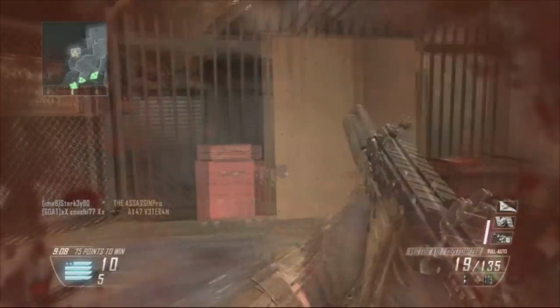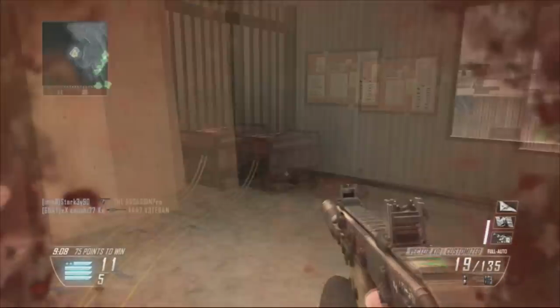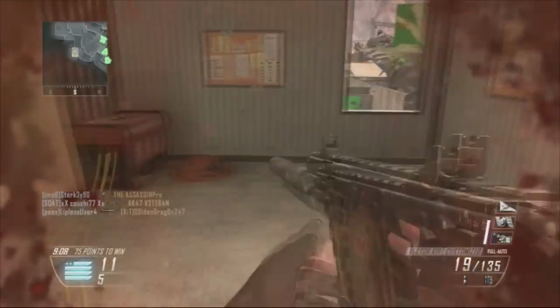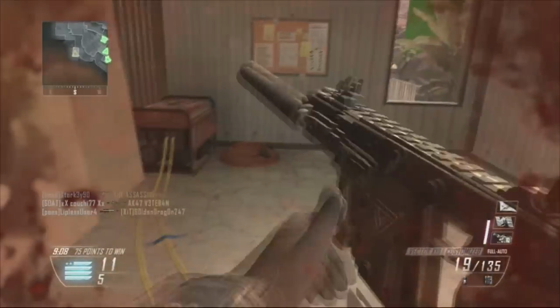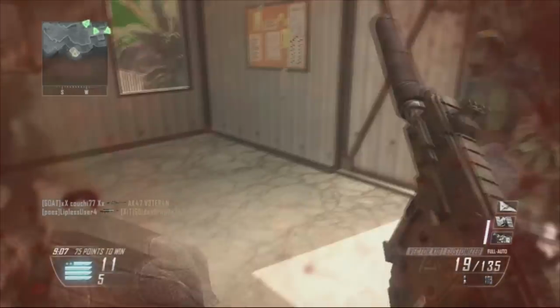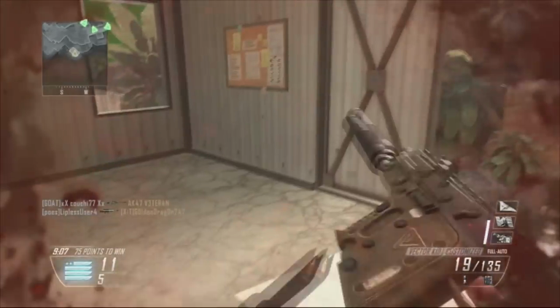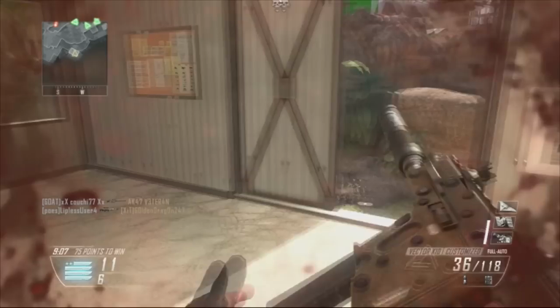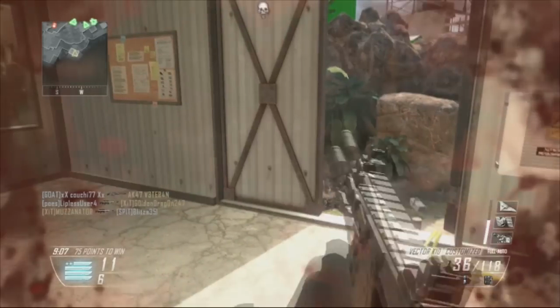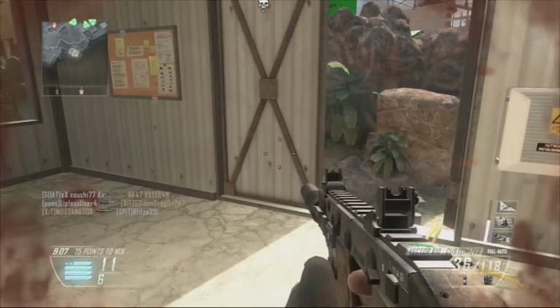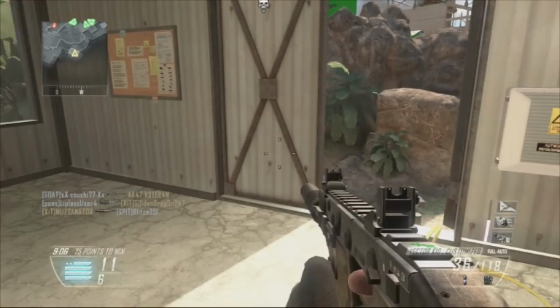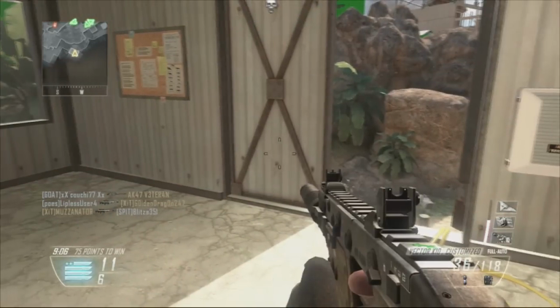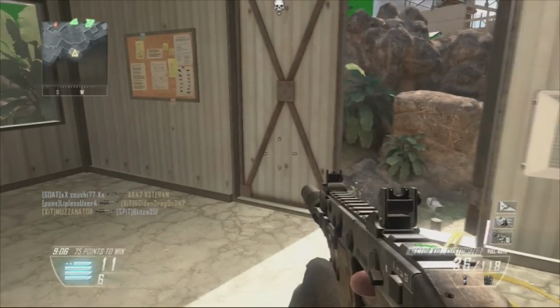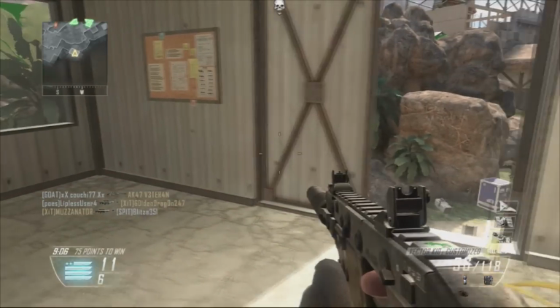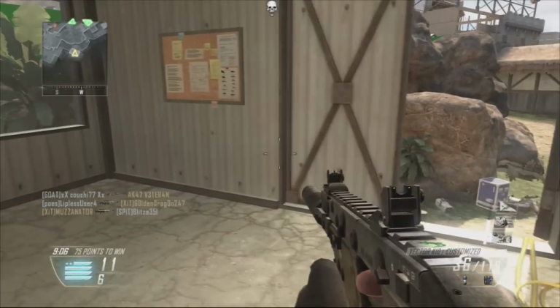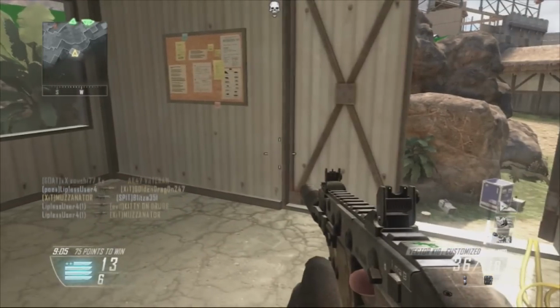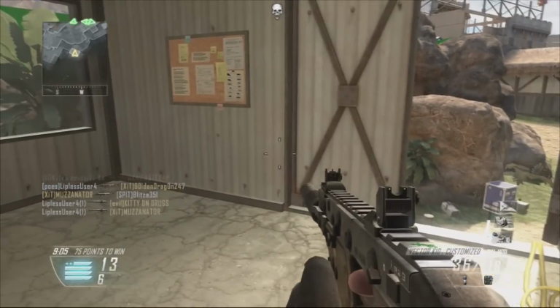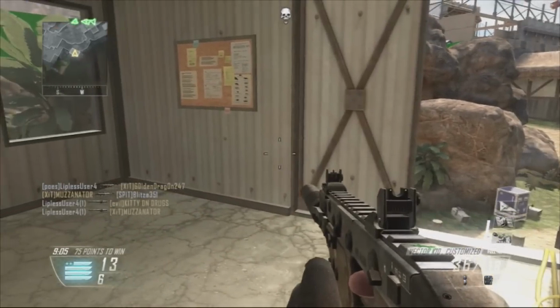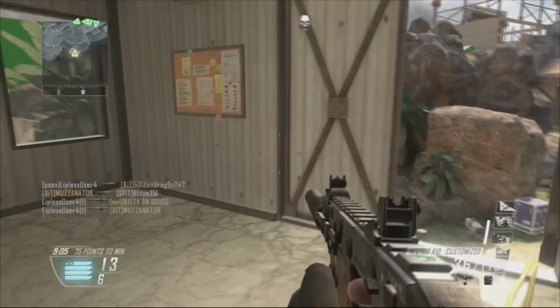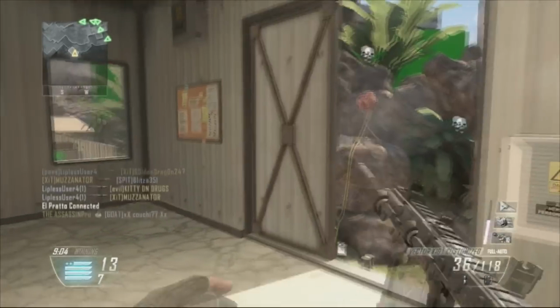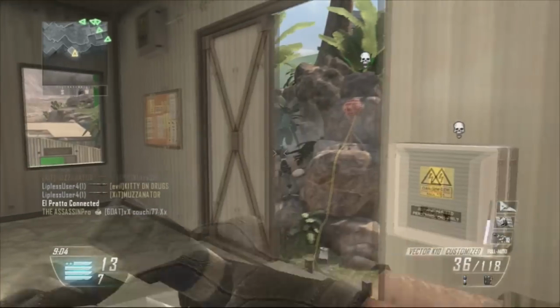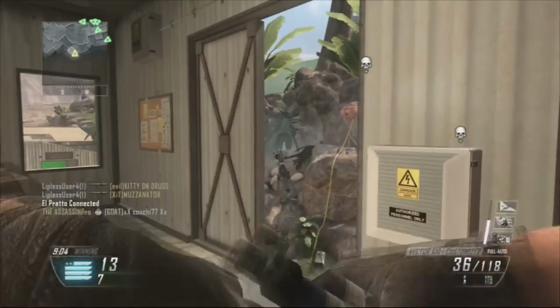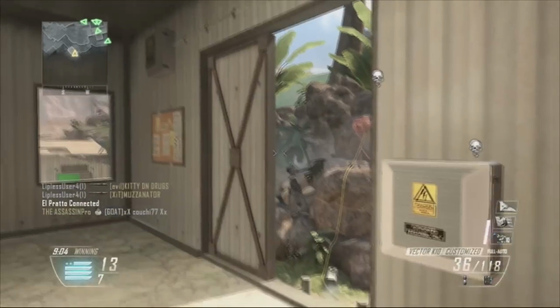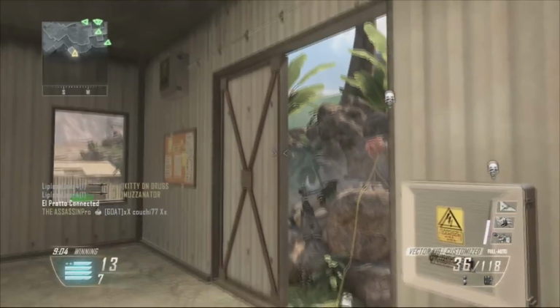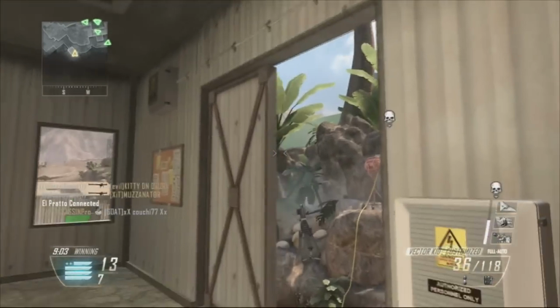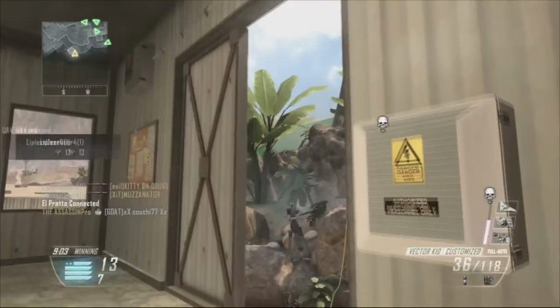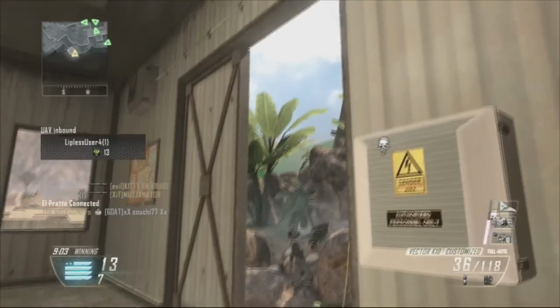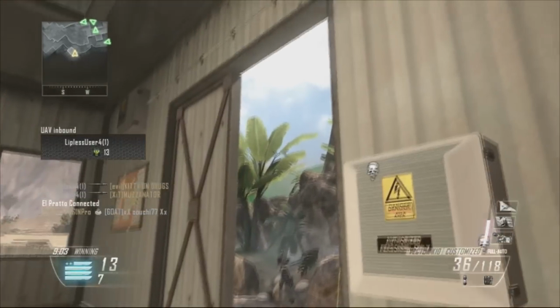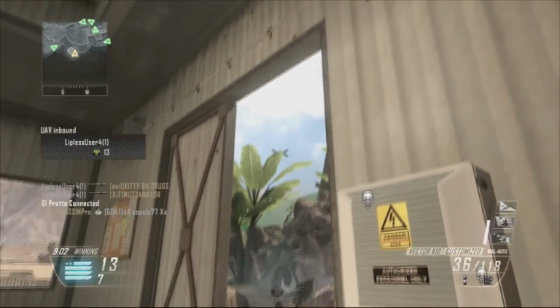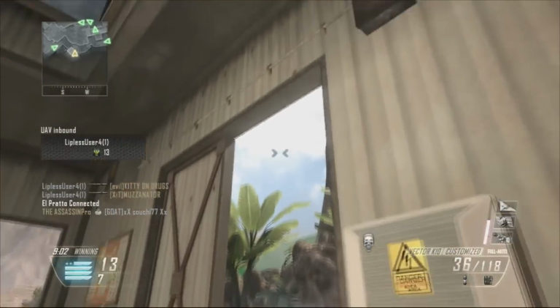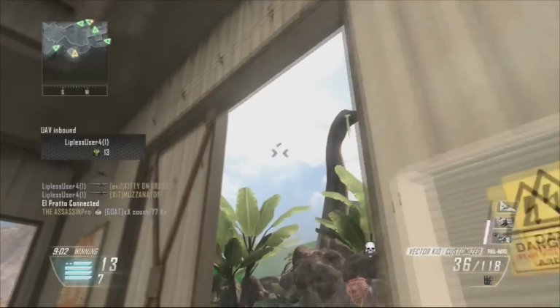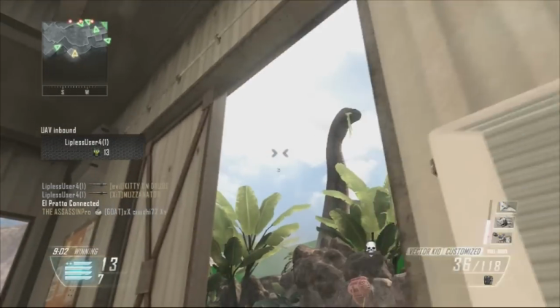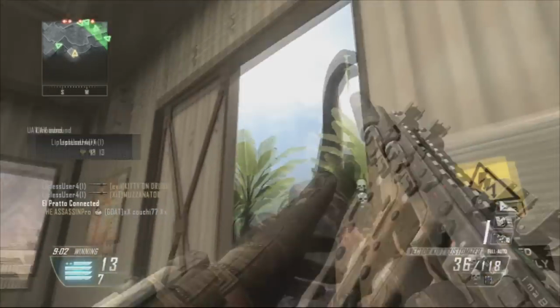The third perk is Dexterity, just in case someone comes out and I'm not ready — I can aim down the sights quickly. It's always good to have.